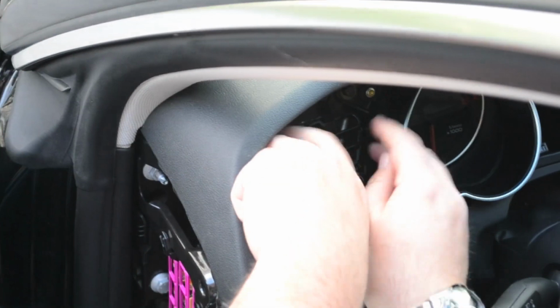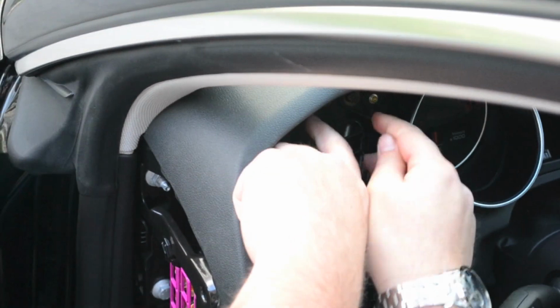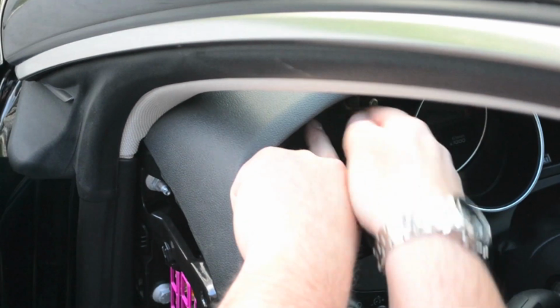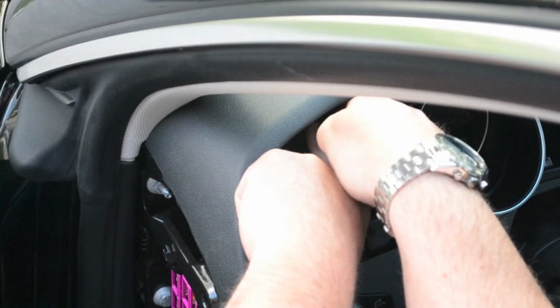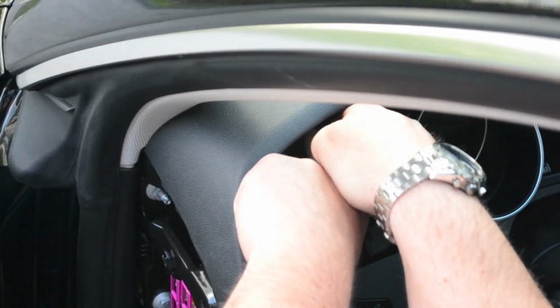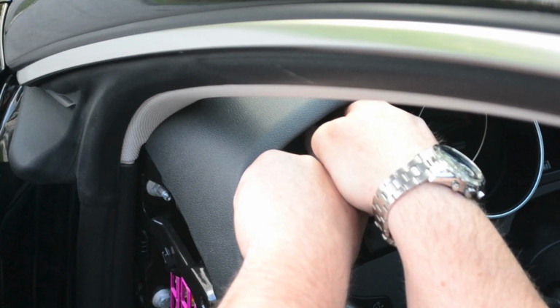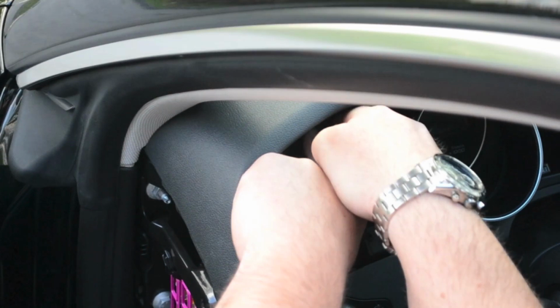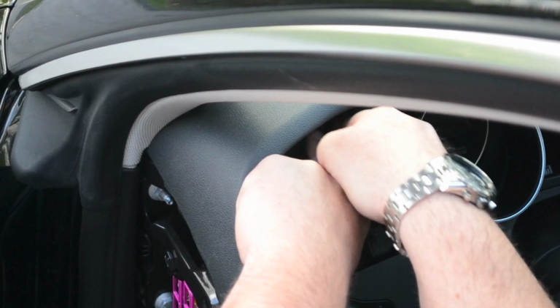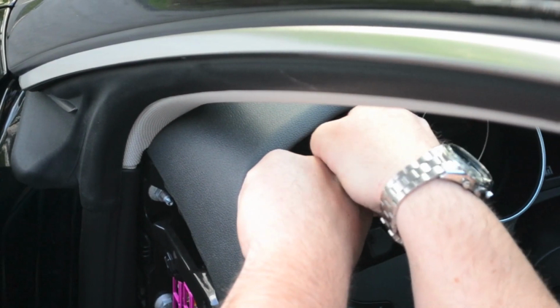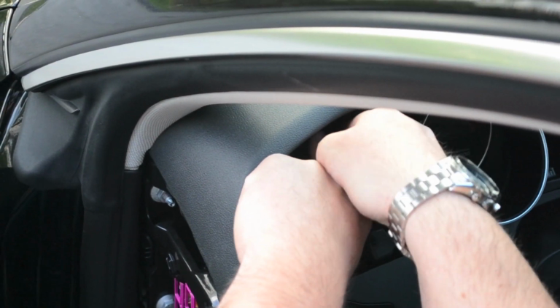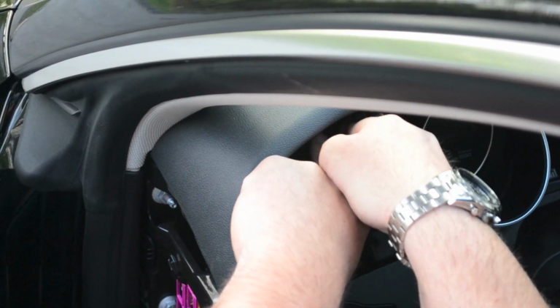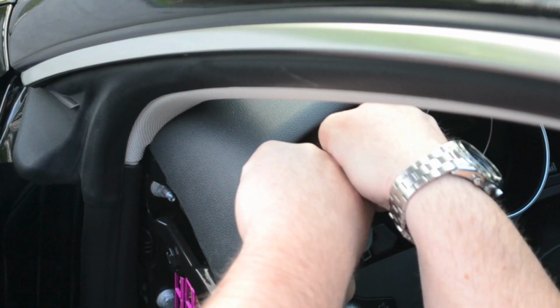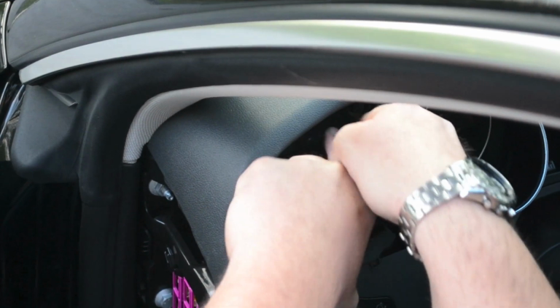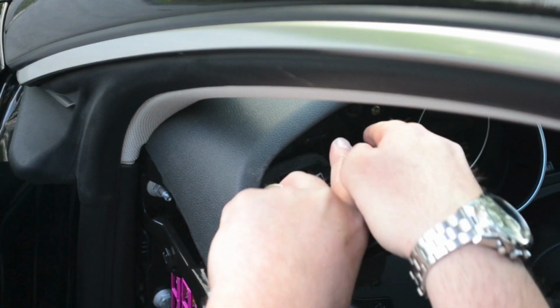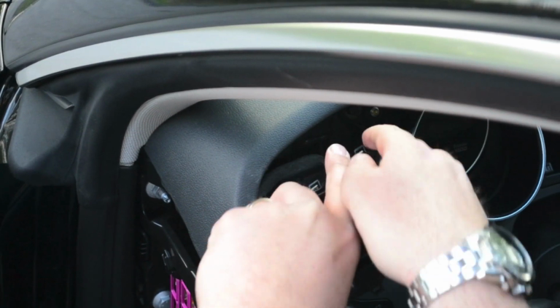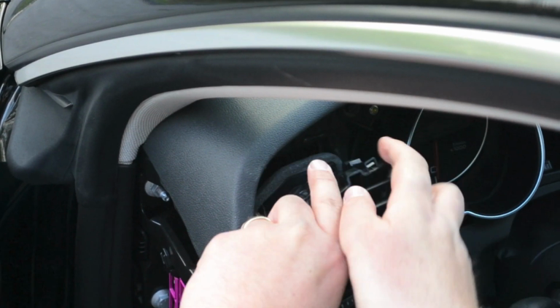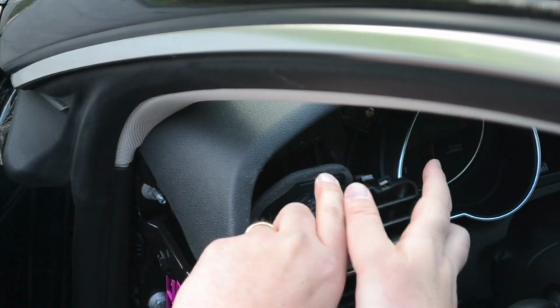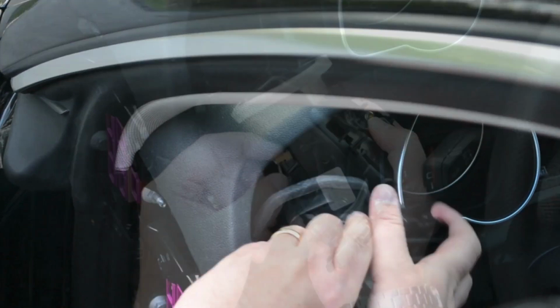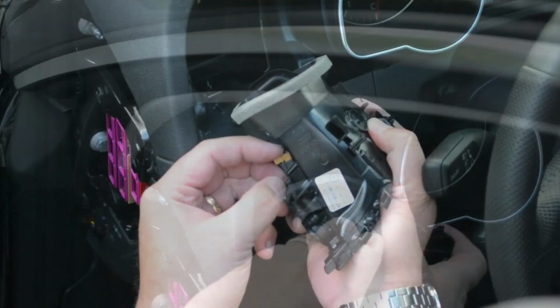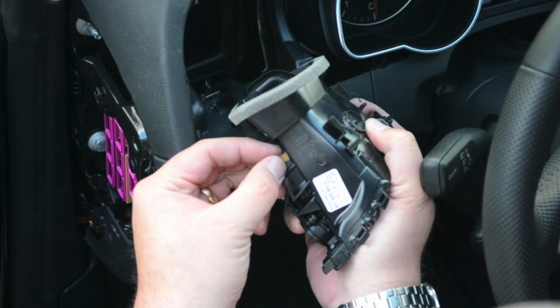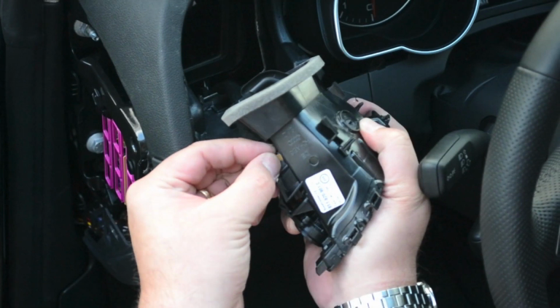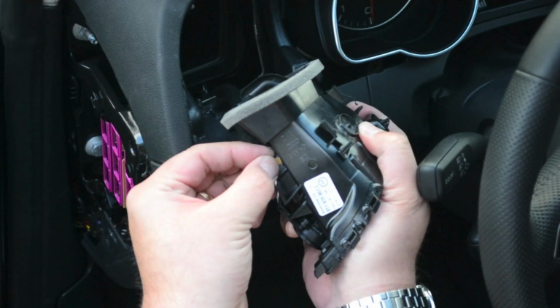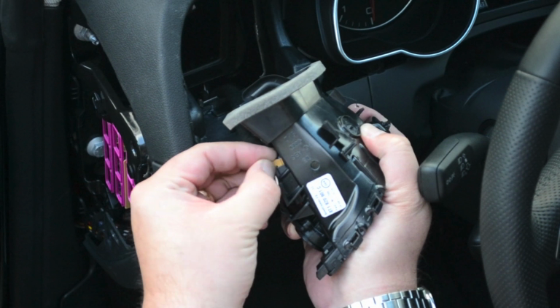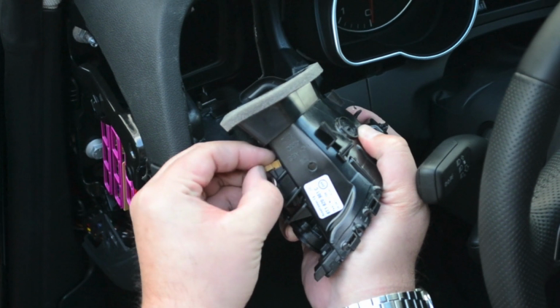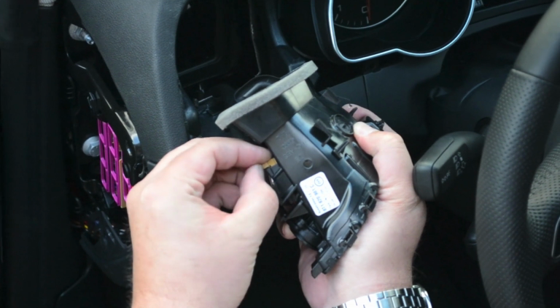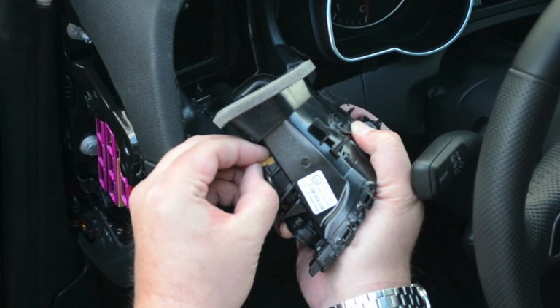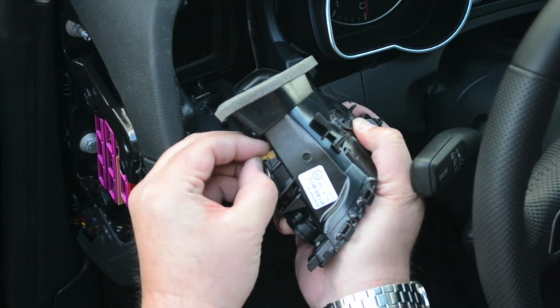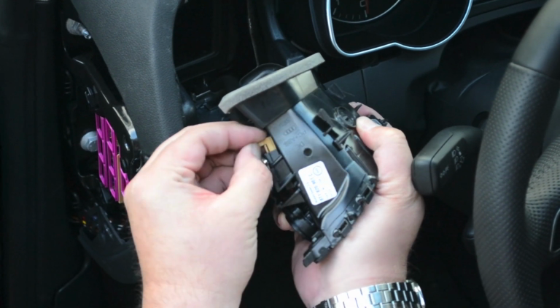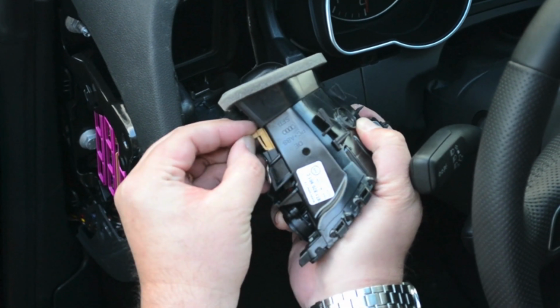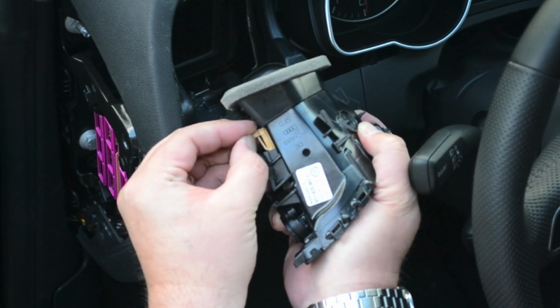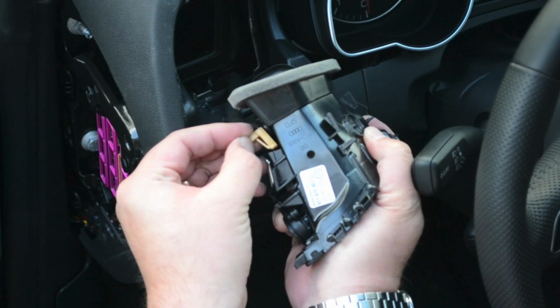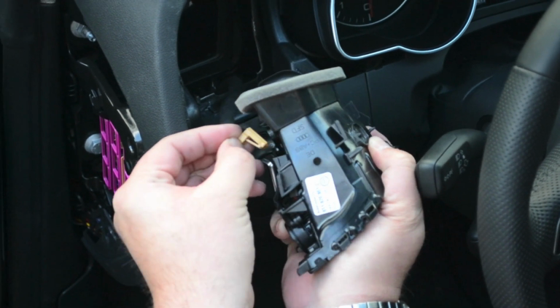Remove the vent from the dash by pulling straight out. Unhook the lighting connector, then push up on the small tab on the bottom.